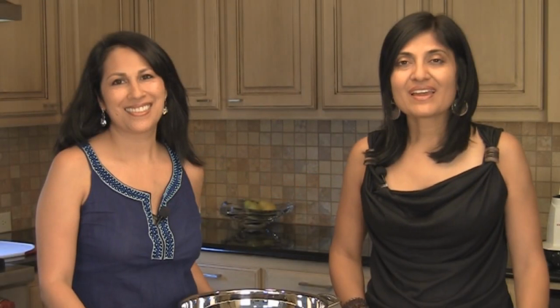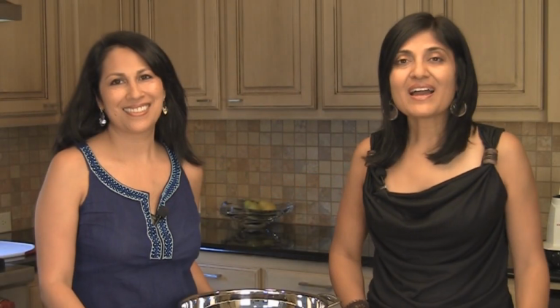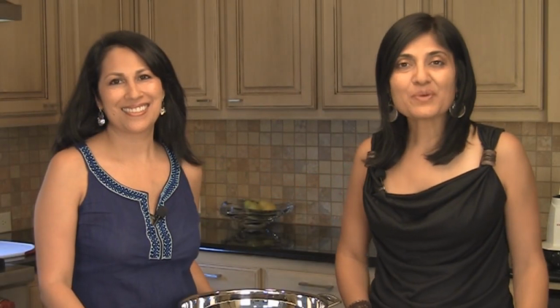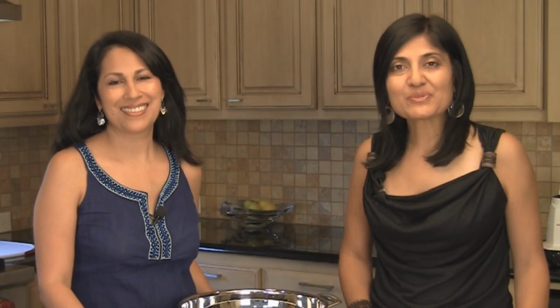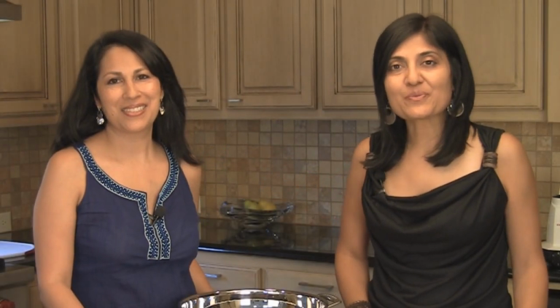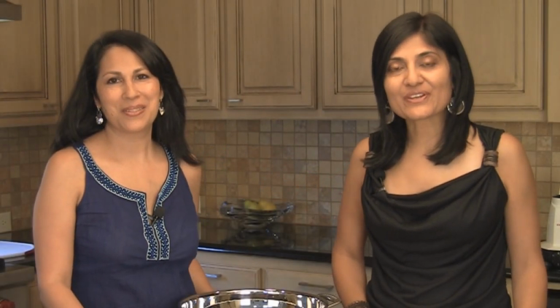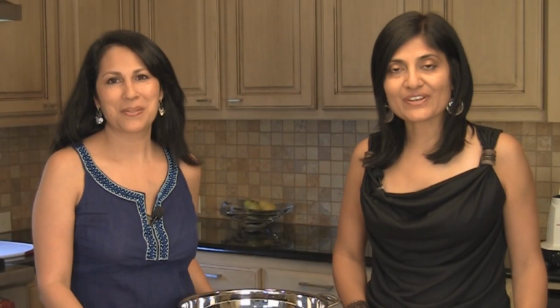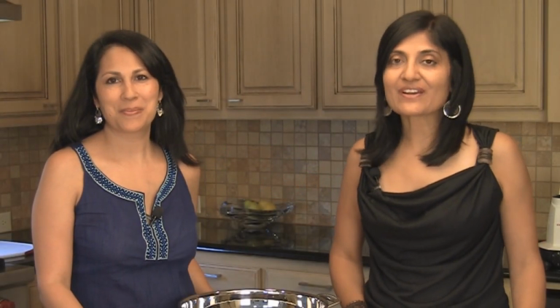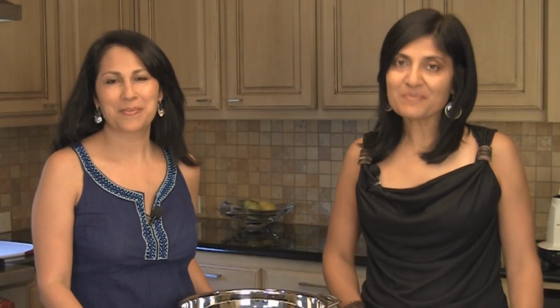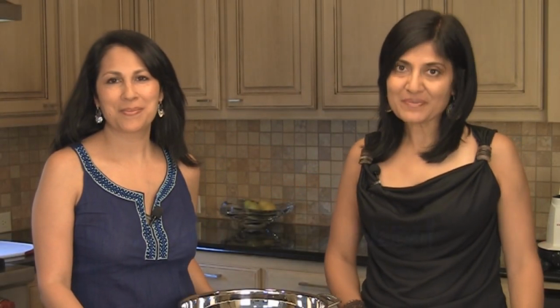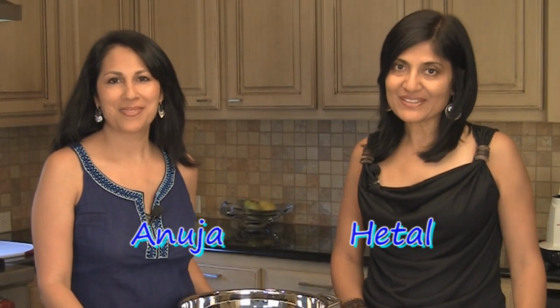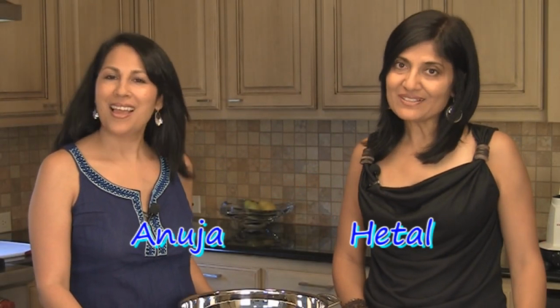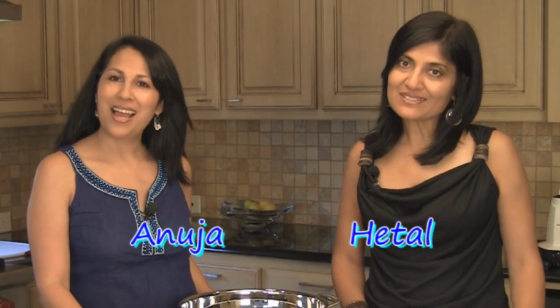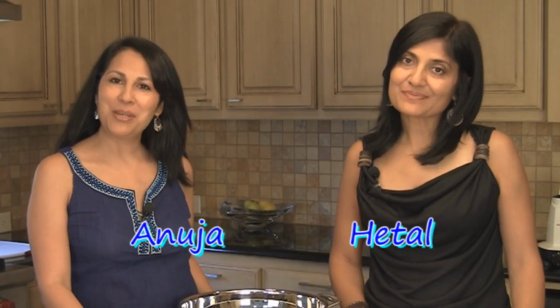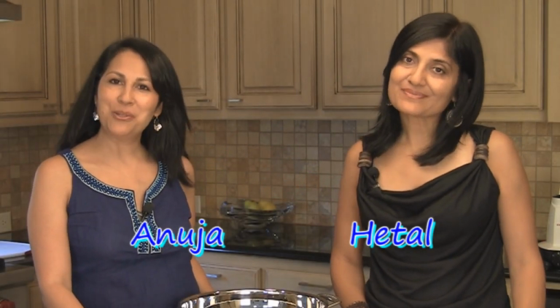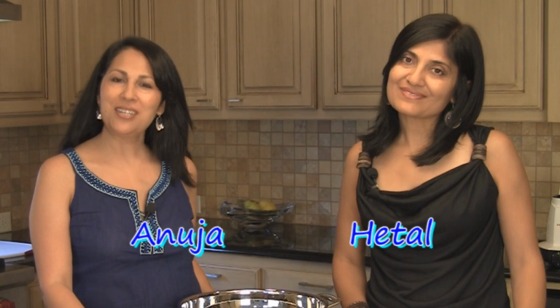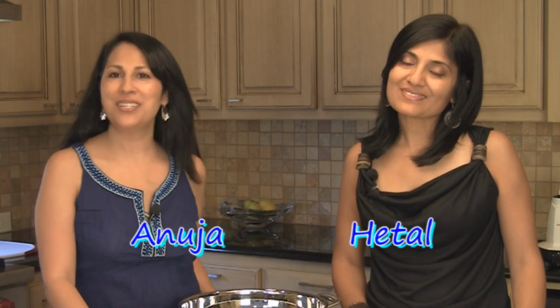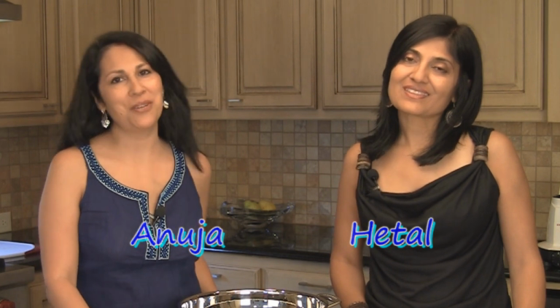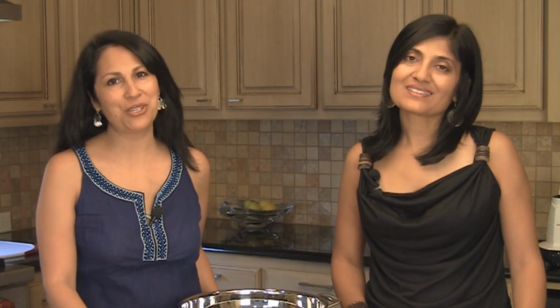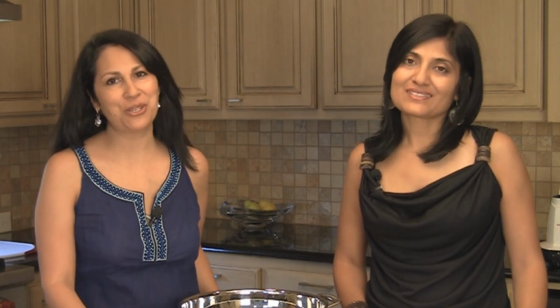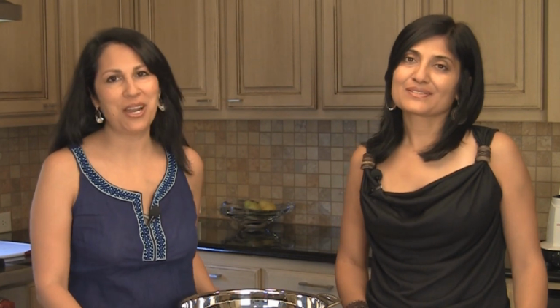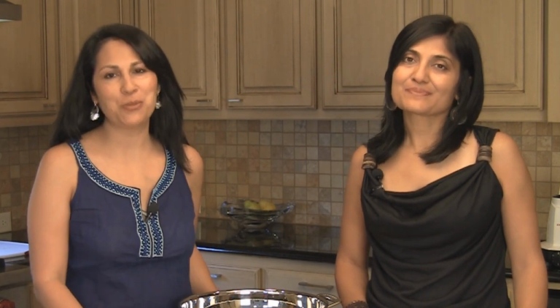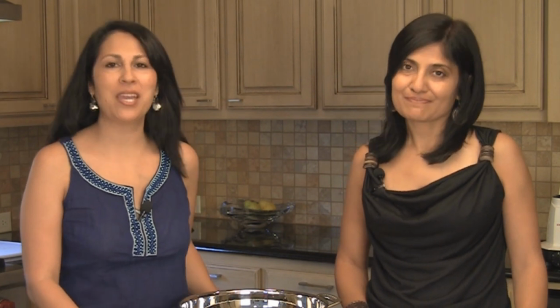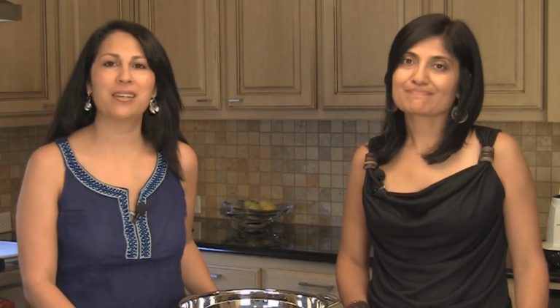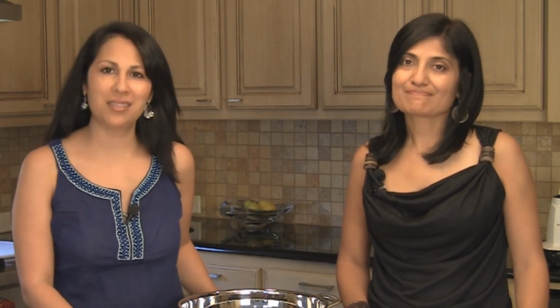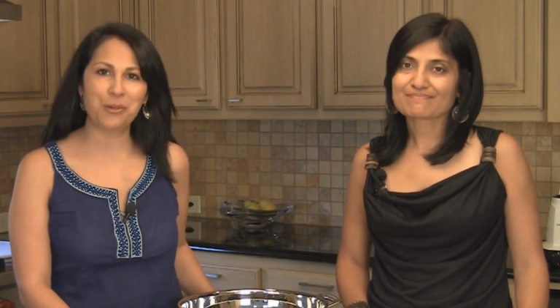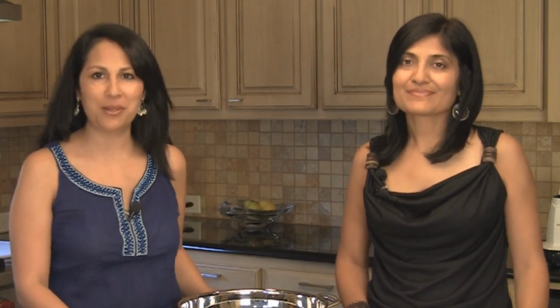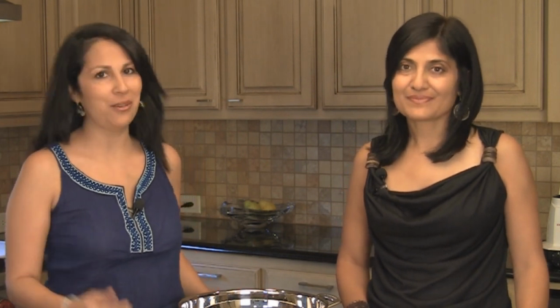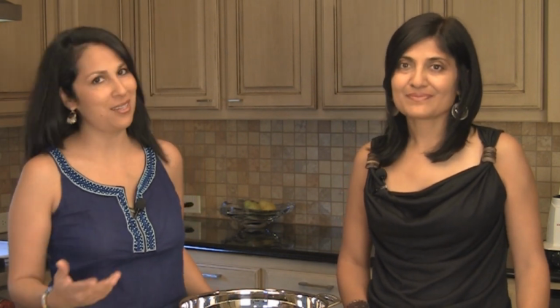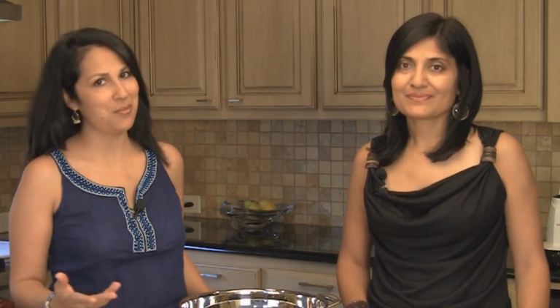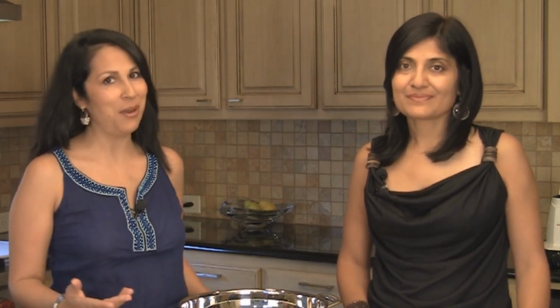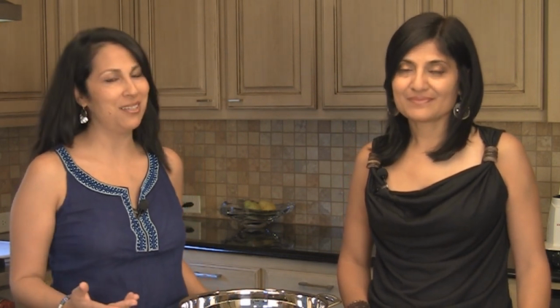Hi, welcome to ShowMeTheCurry.com. I'm Hithal, I'm Anuja, and today we are going to show you how to make rasam podi or rasam powder.